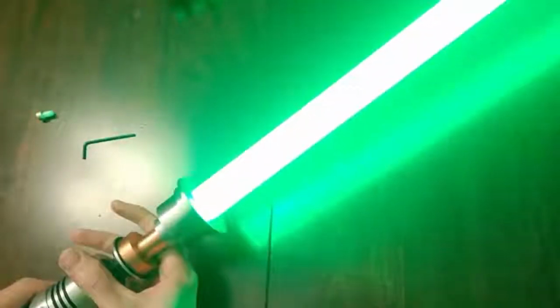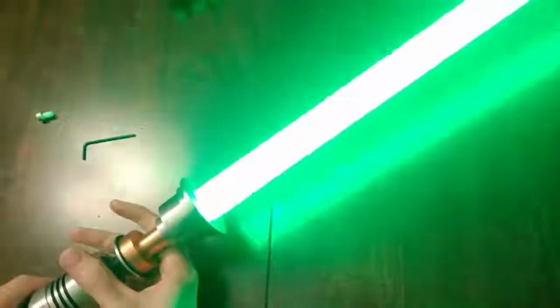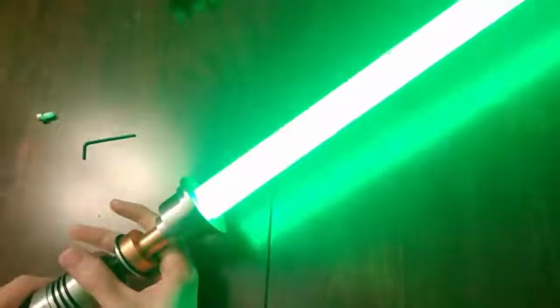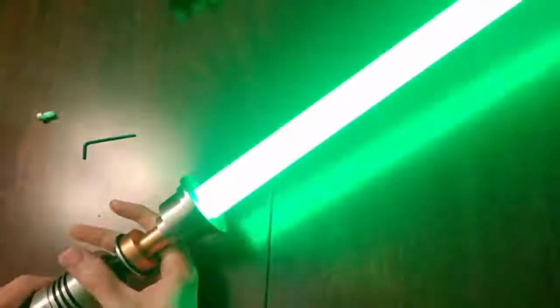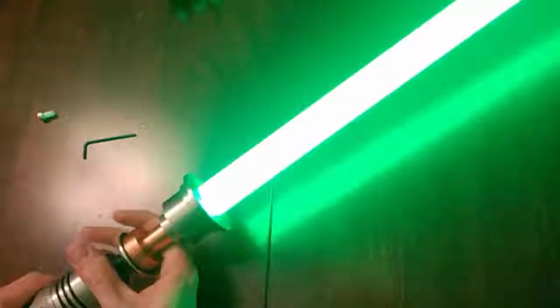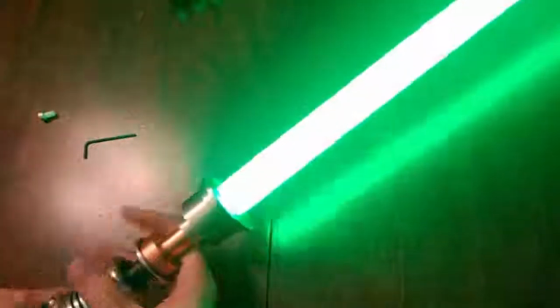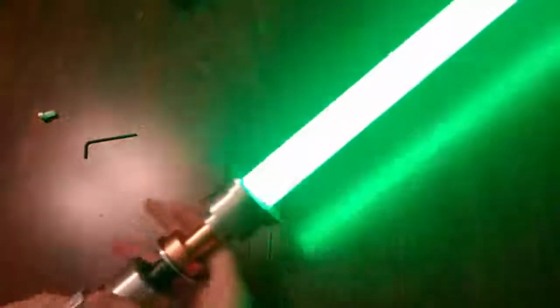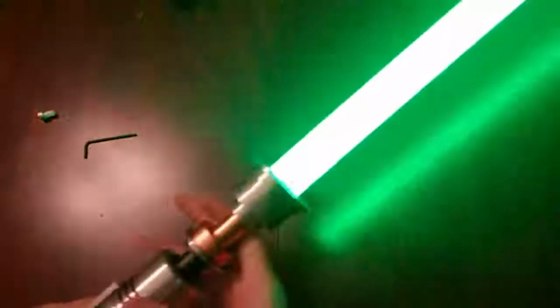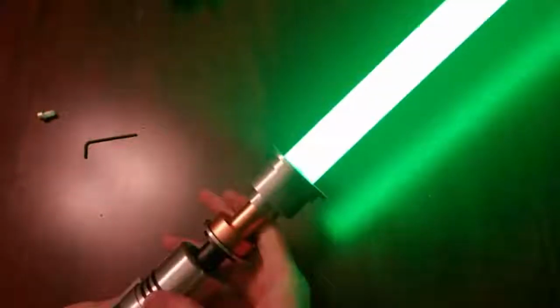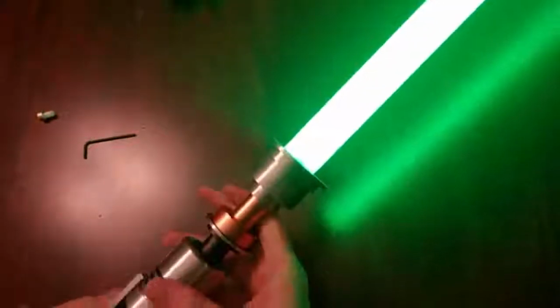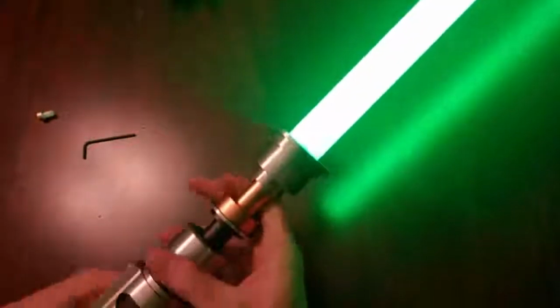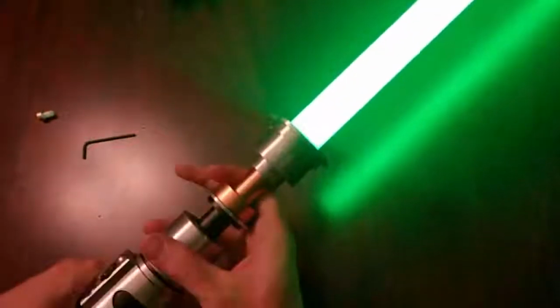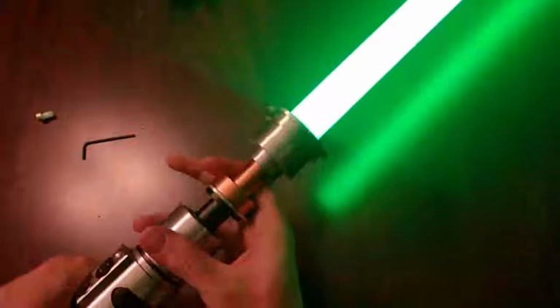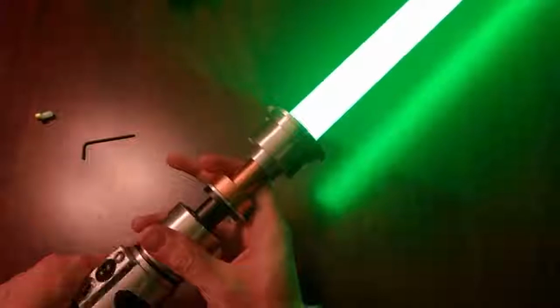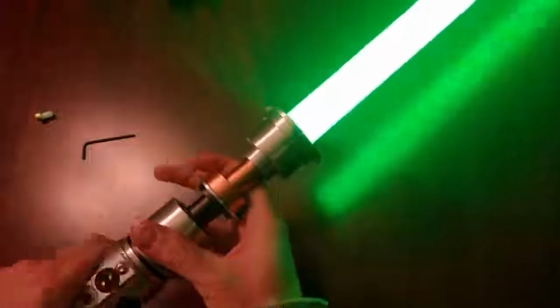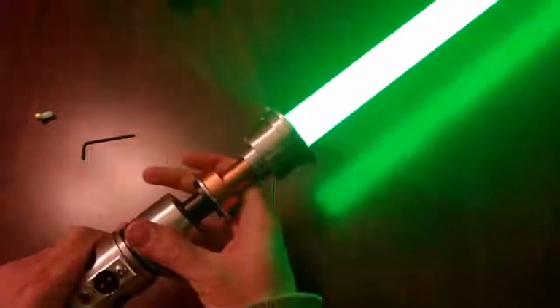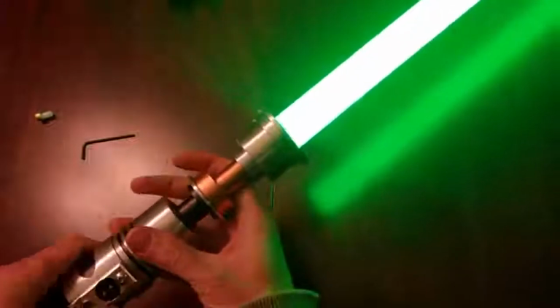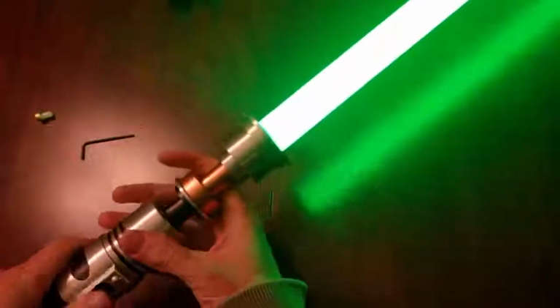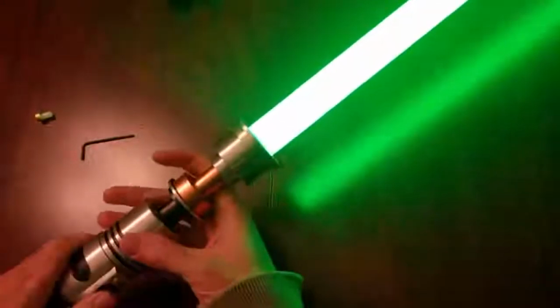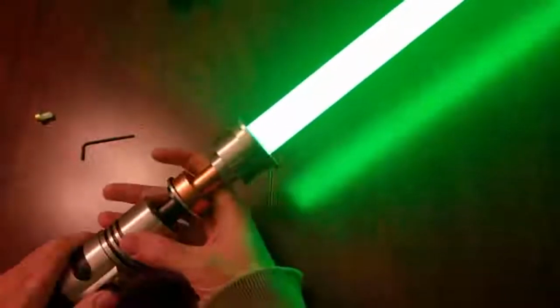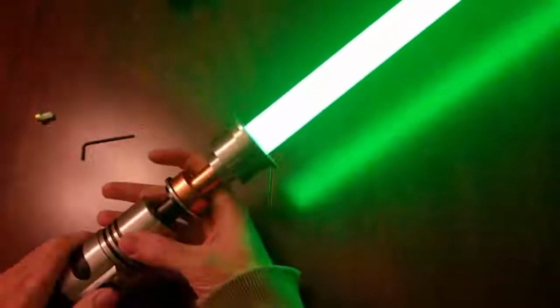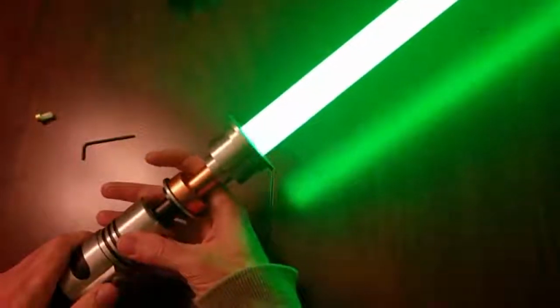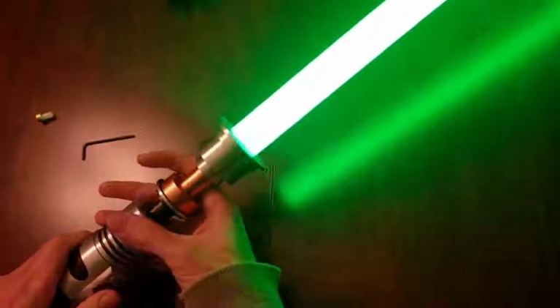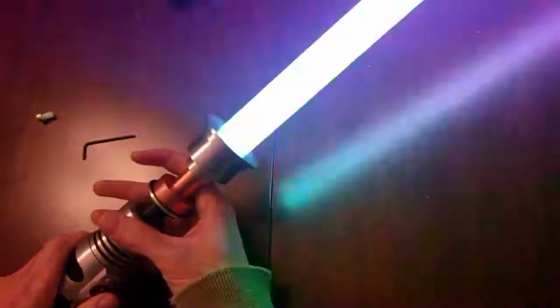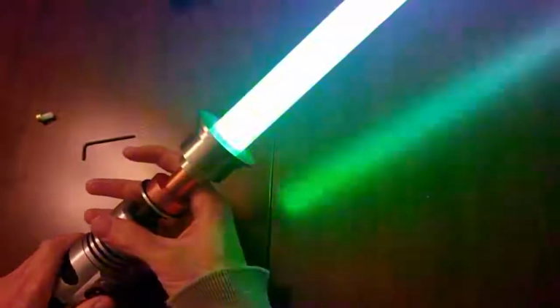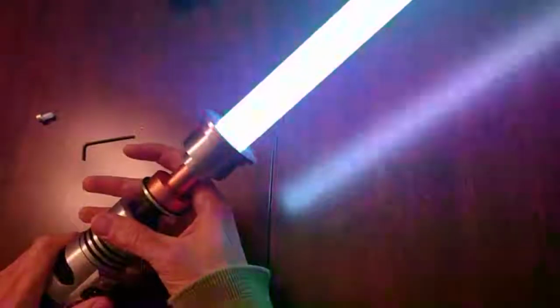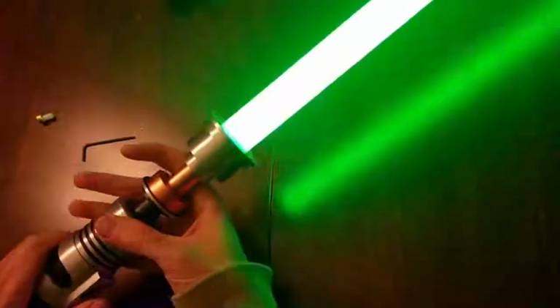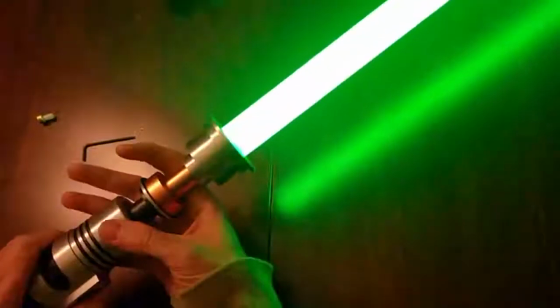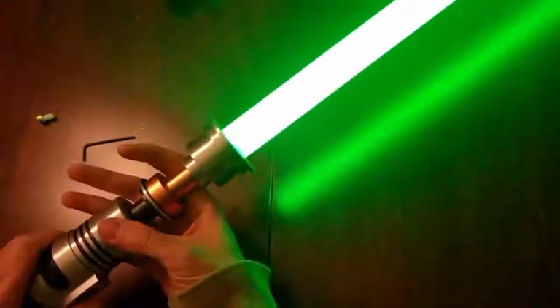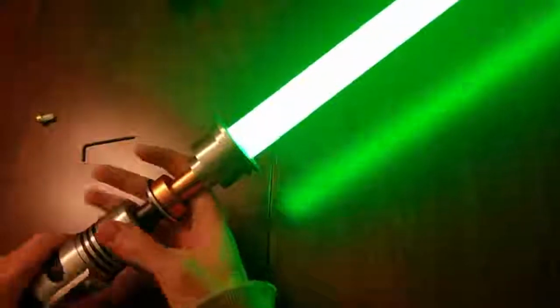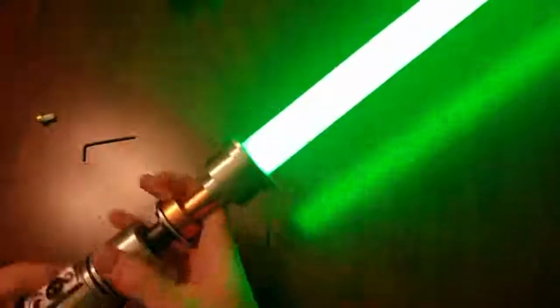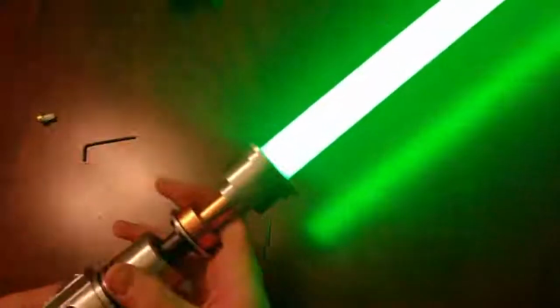There we go. It's a single kind of ASP emitter.